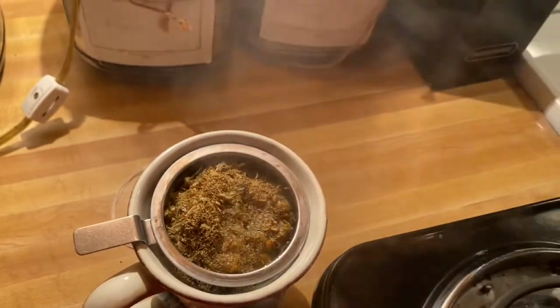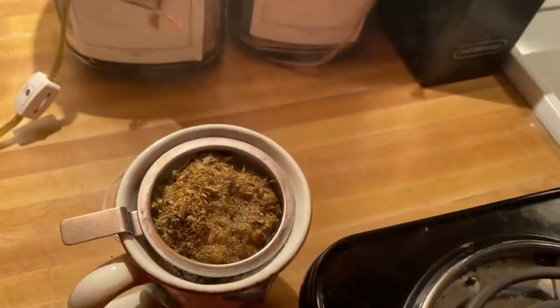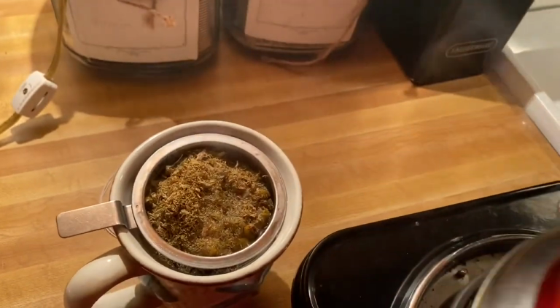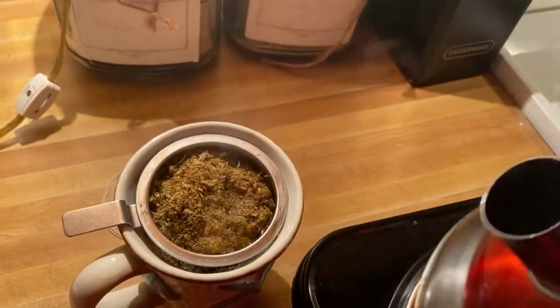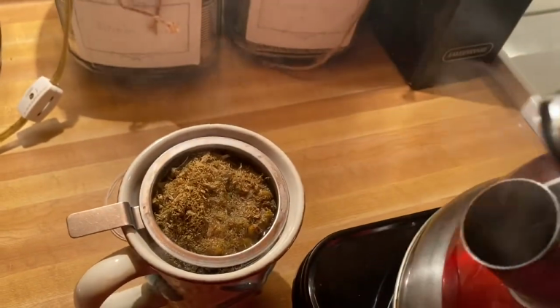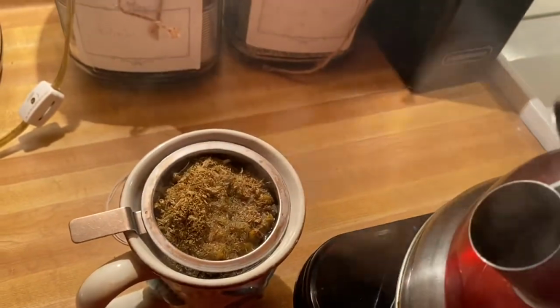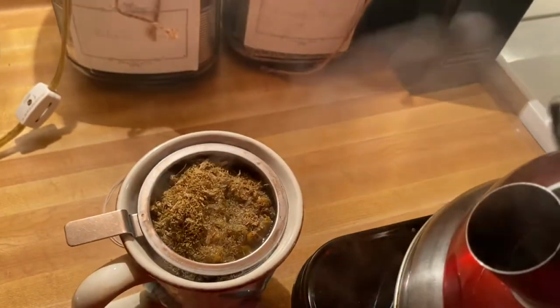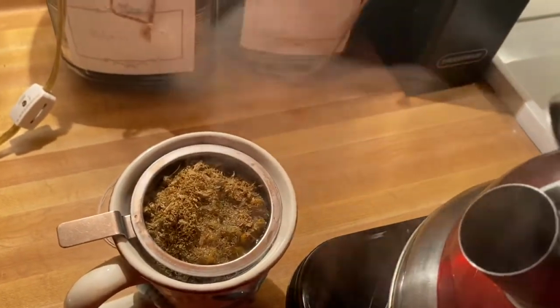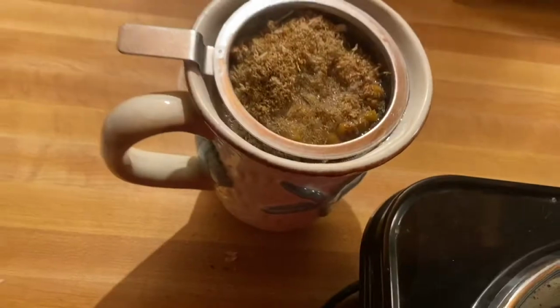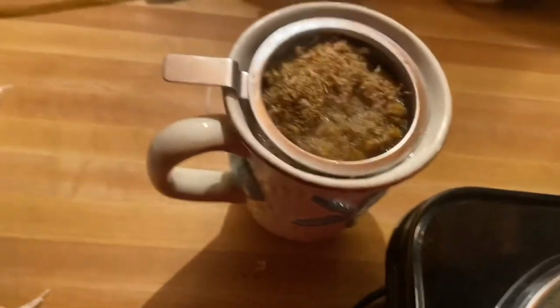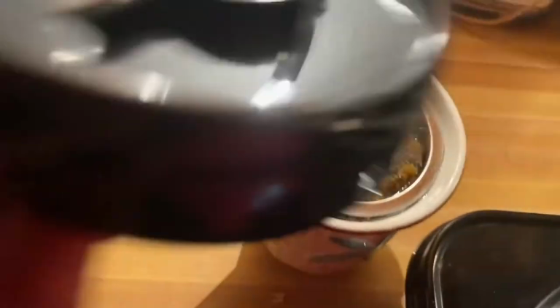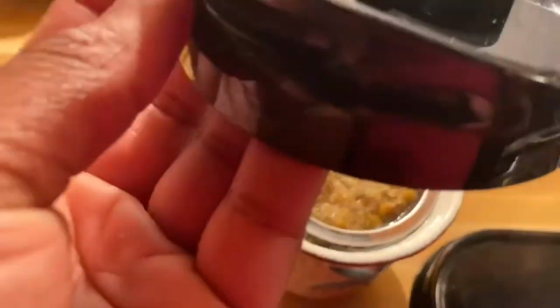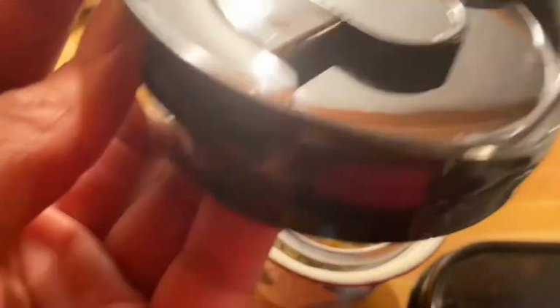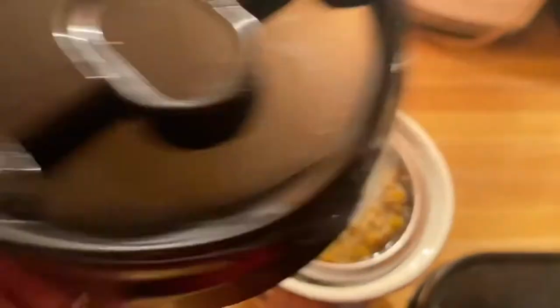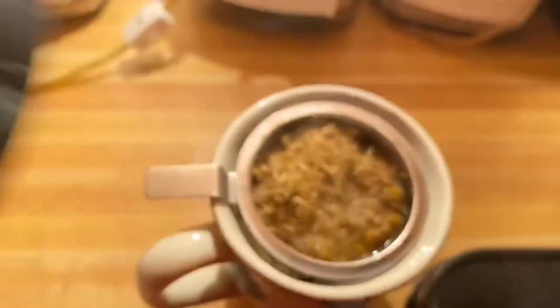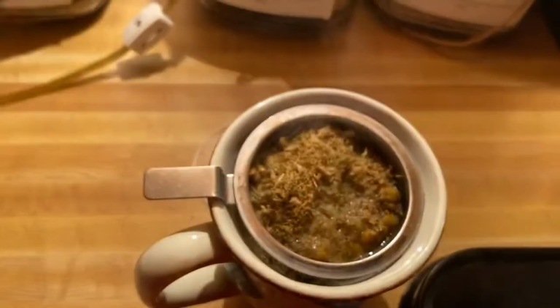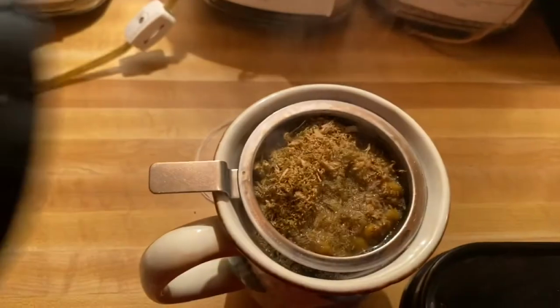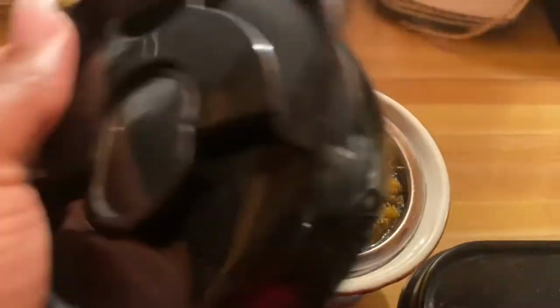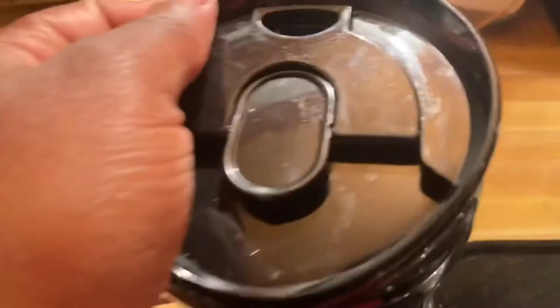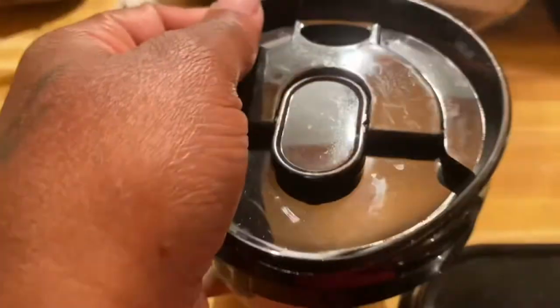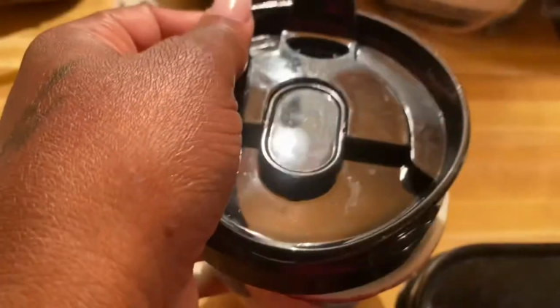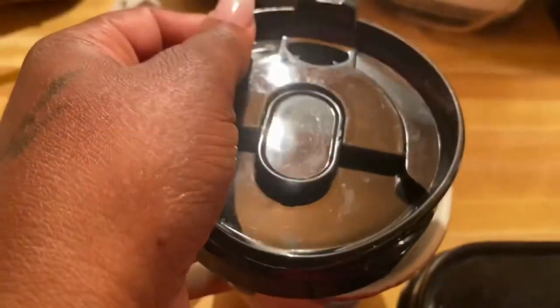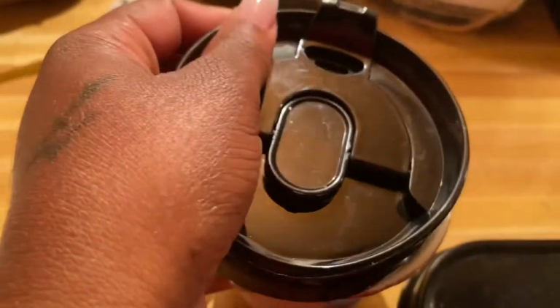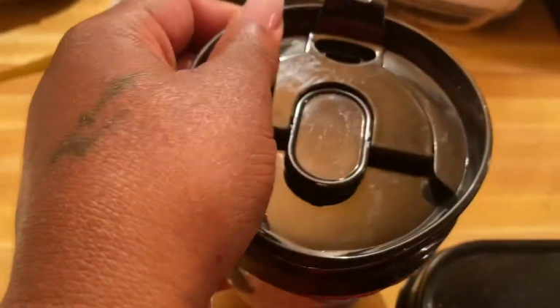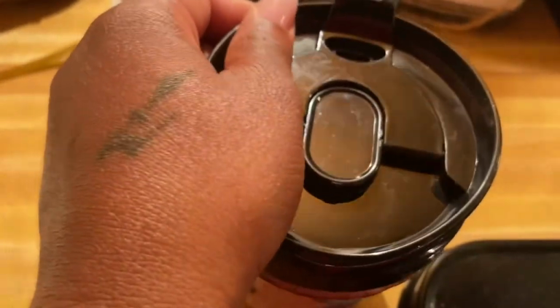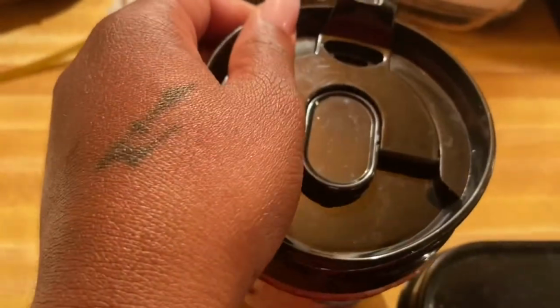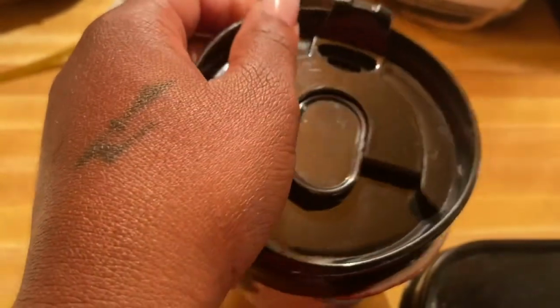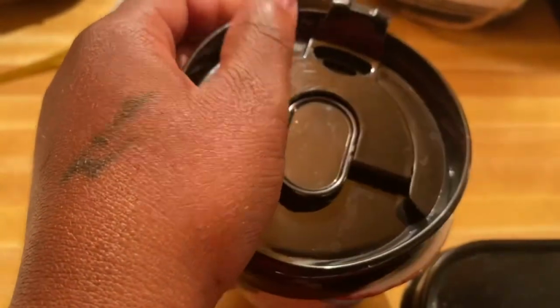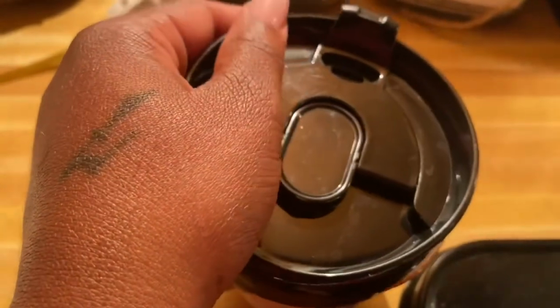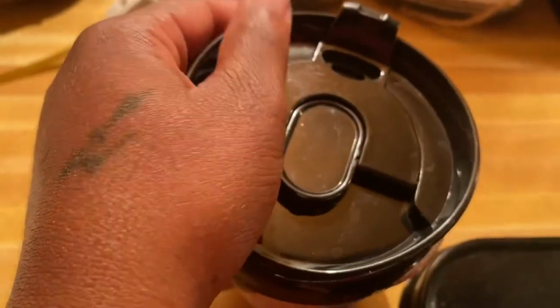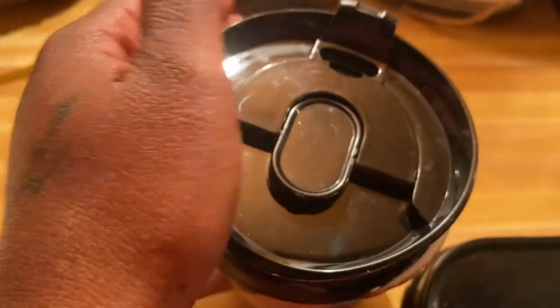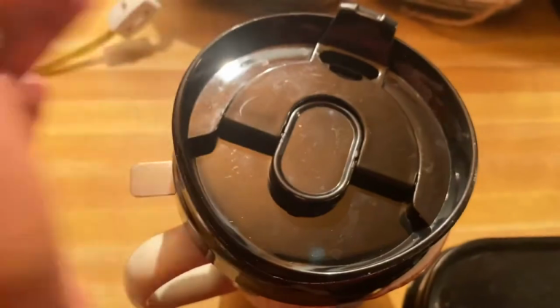You will cover with the lid and let sit for one to five minutes depending on the type of herb you're using.